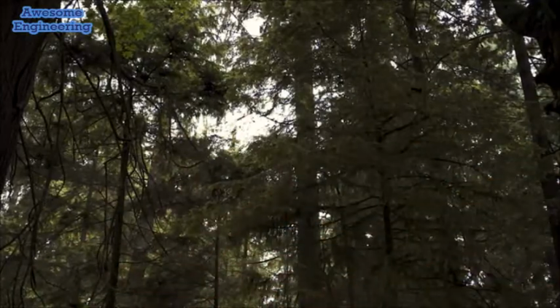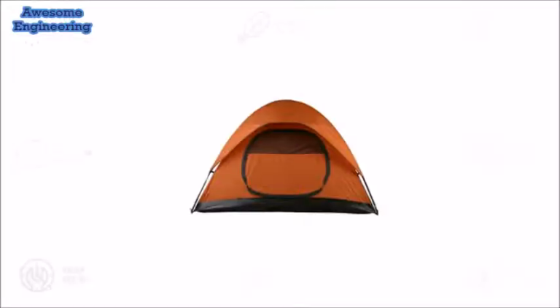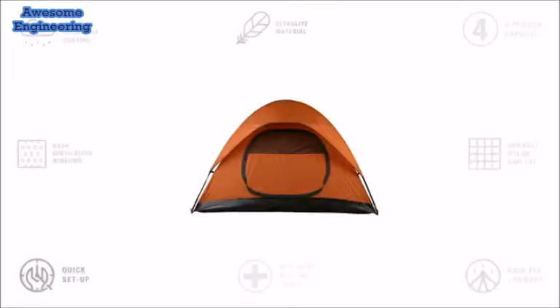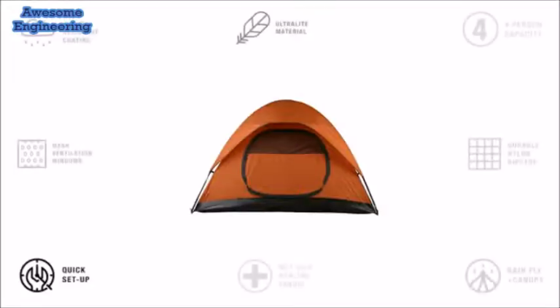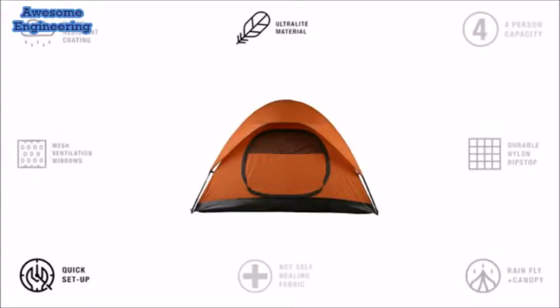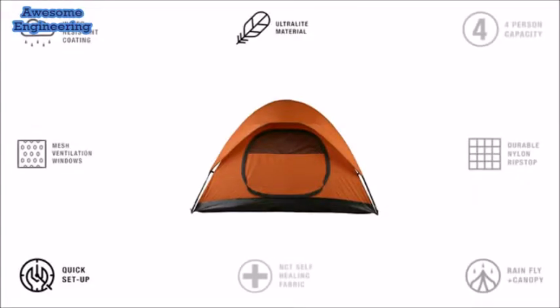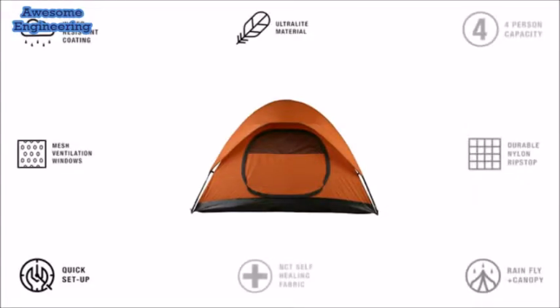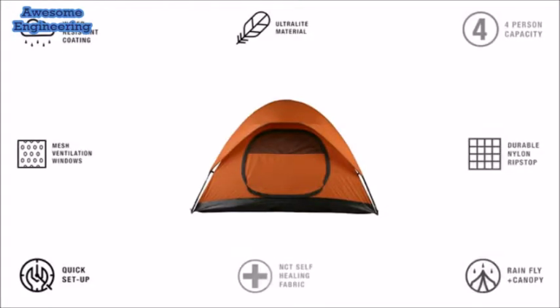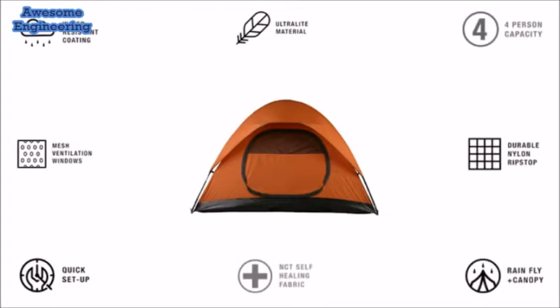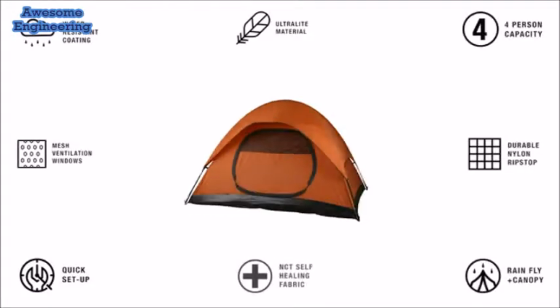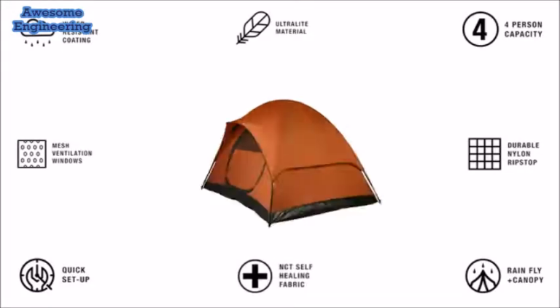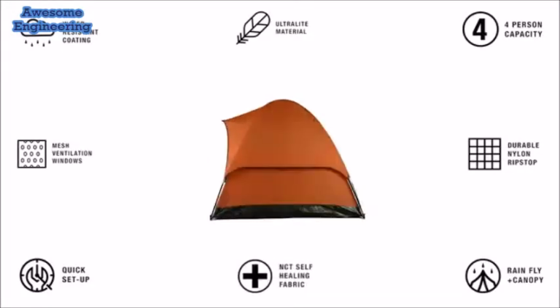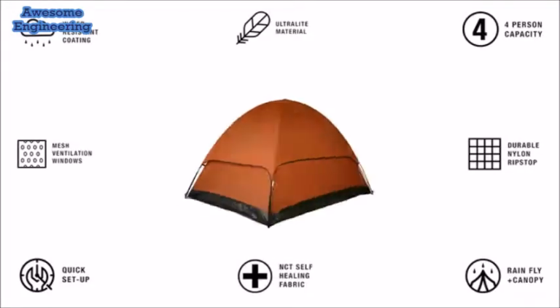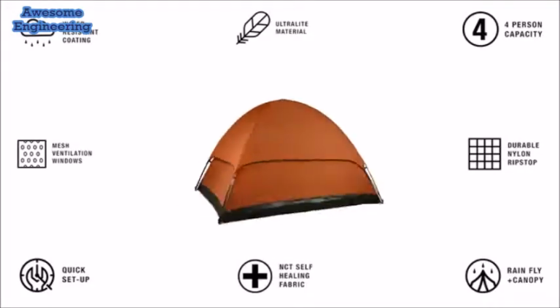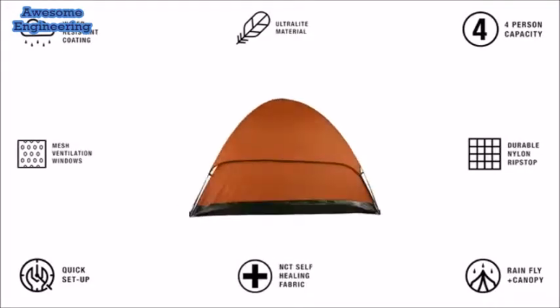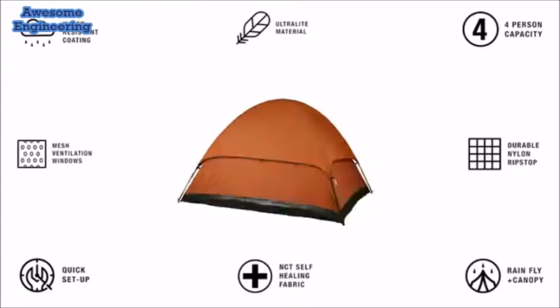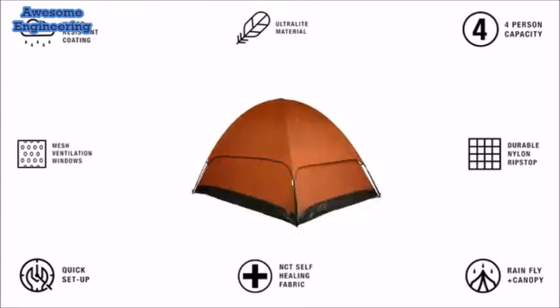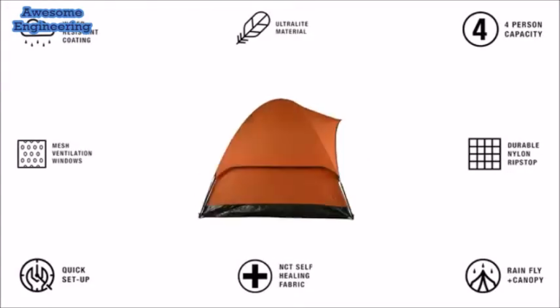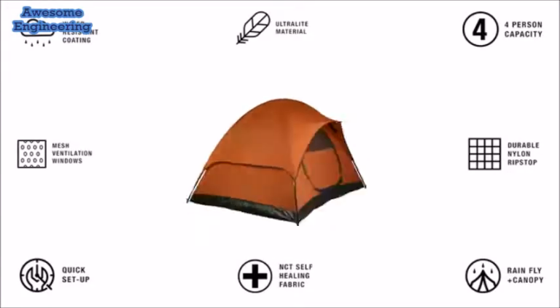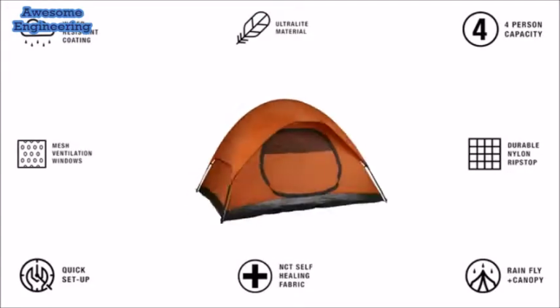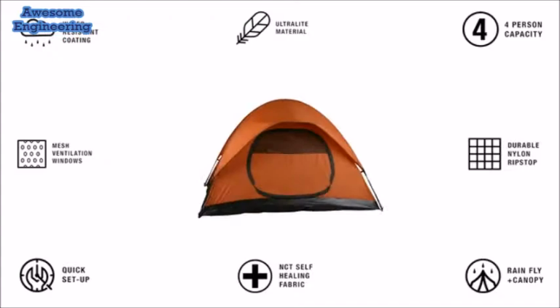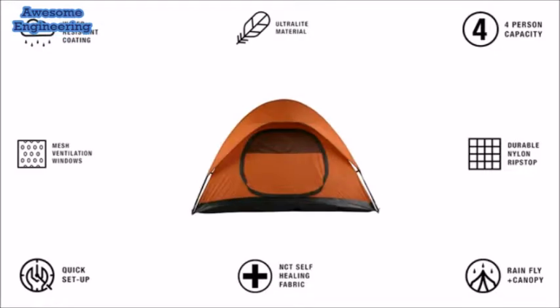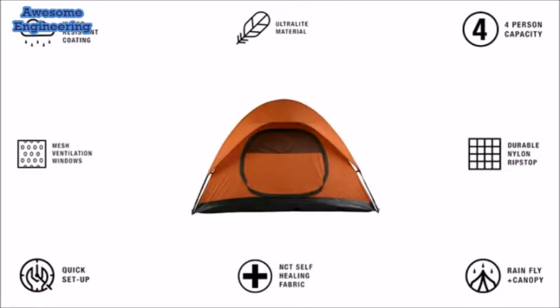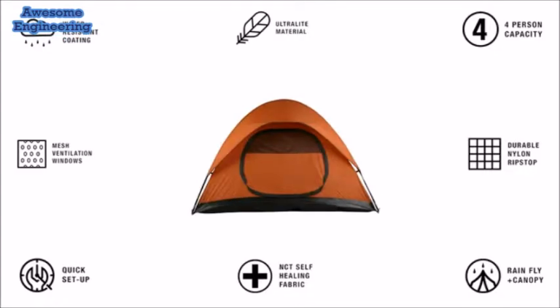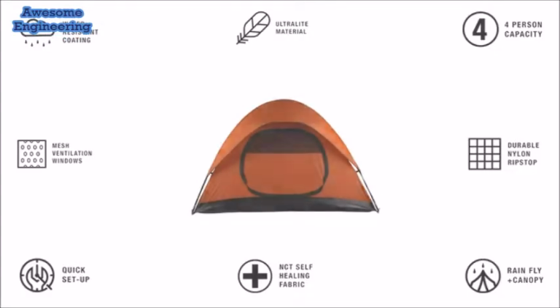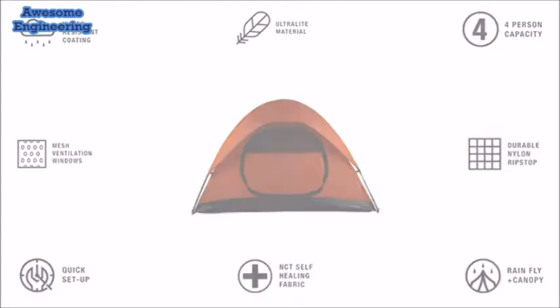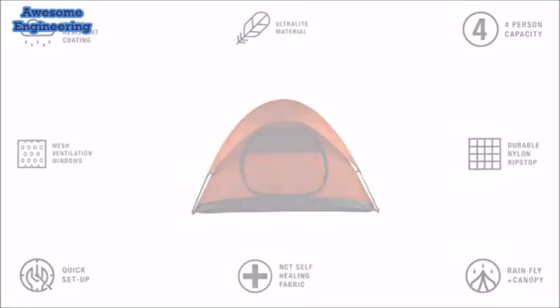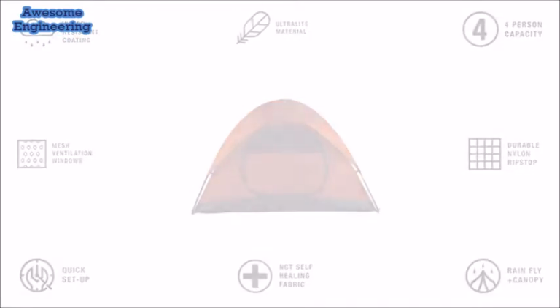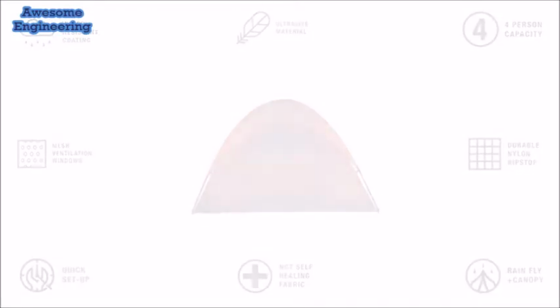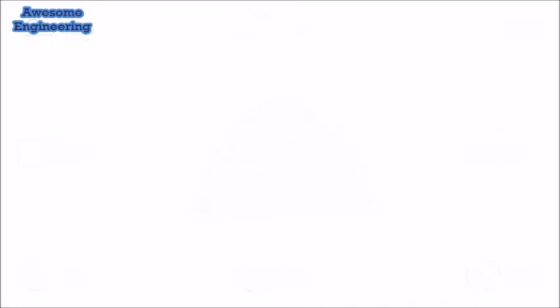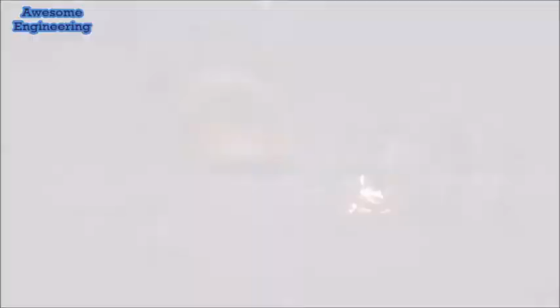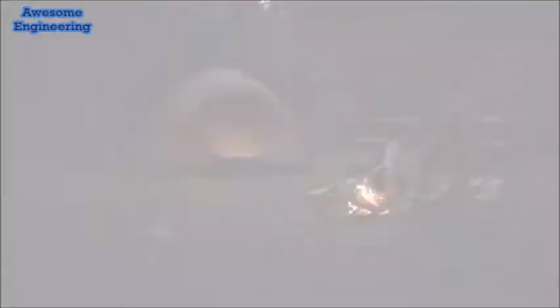Our trusted manufacturing partners are ready to go. All we need is your support to make this product a reality.